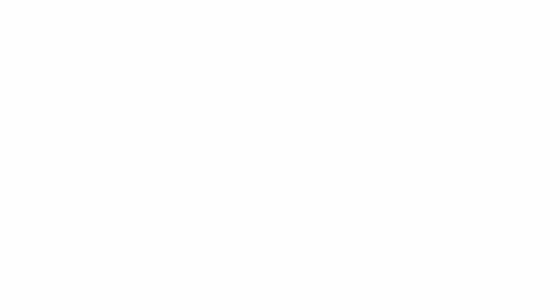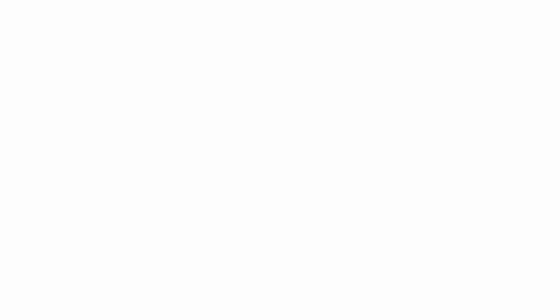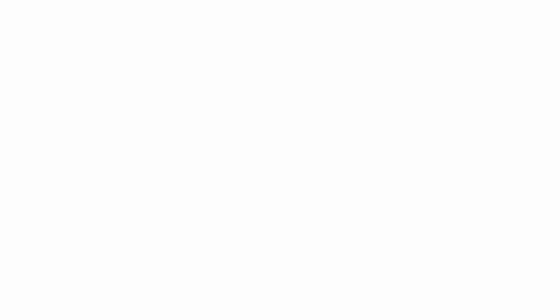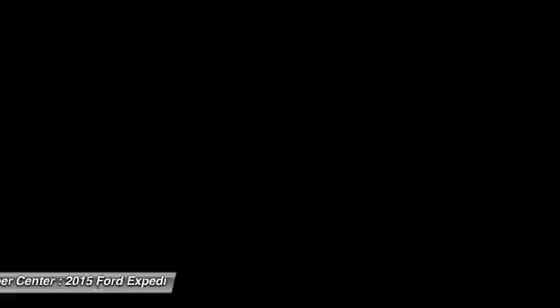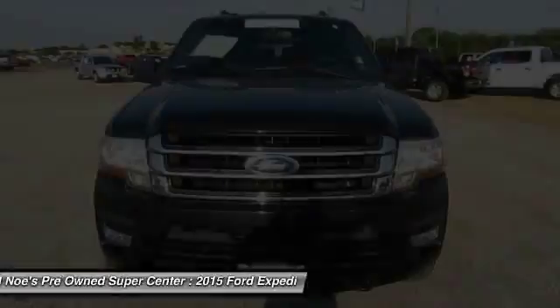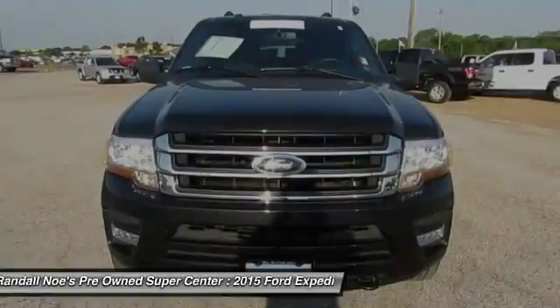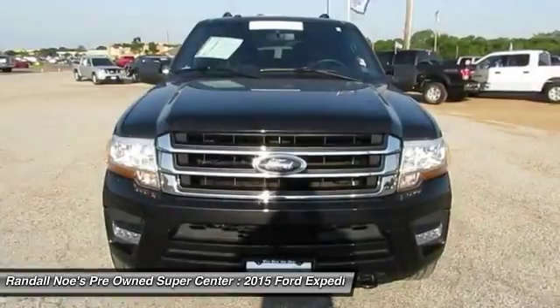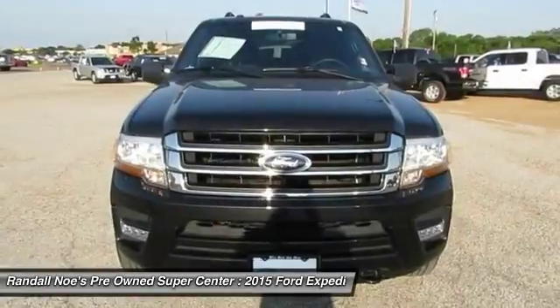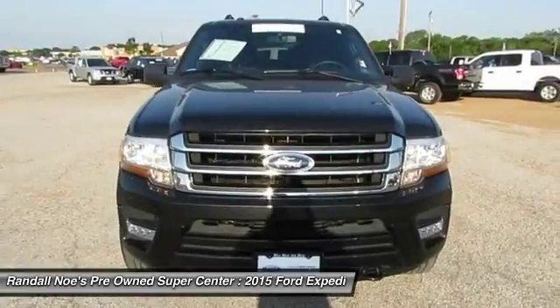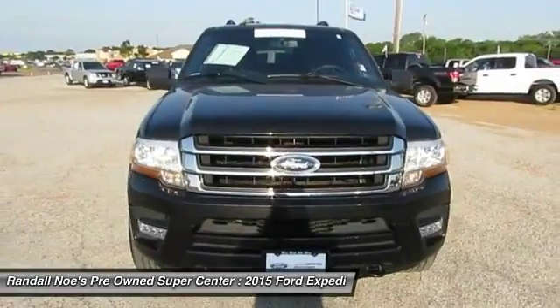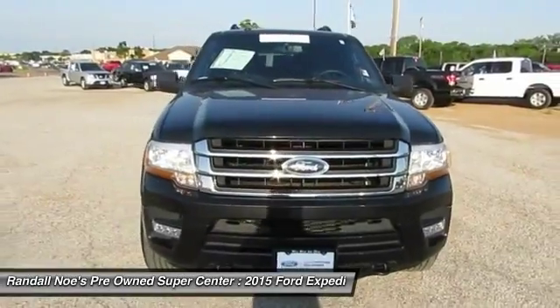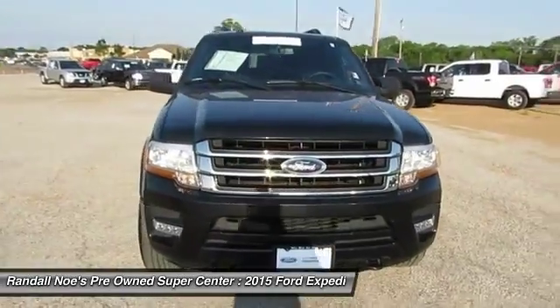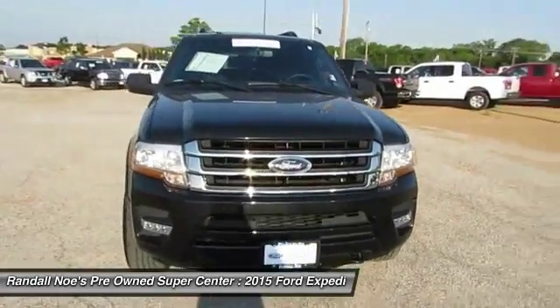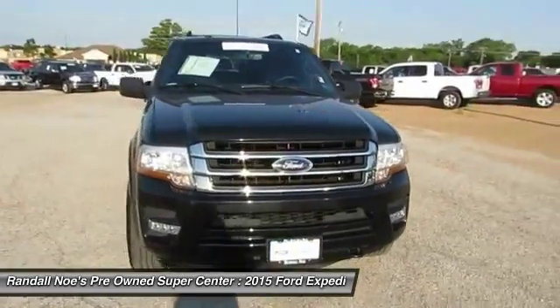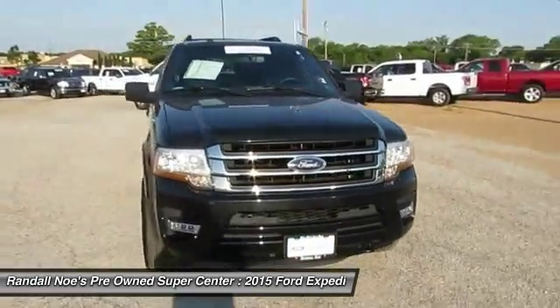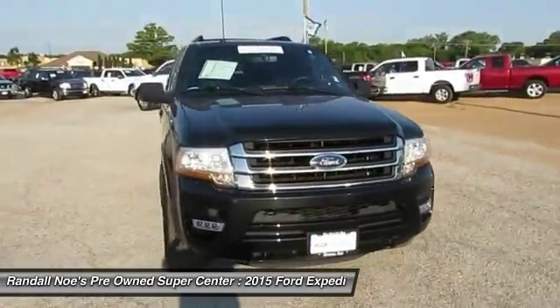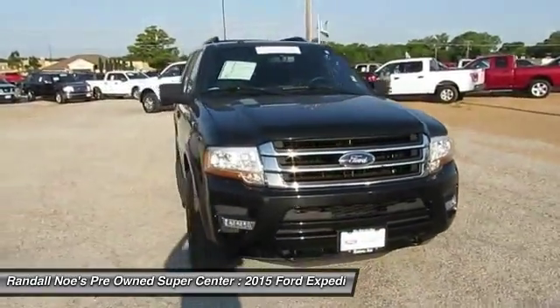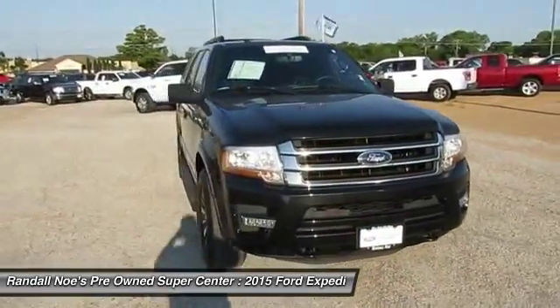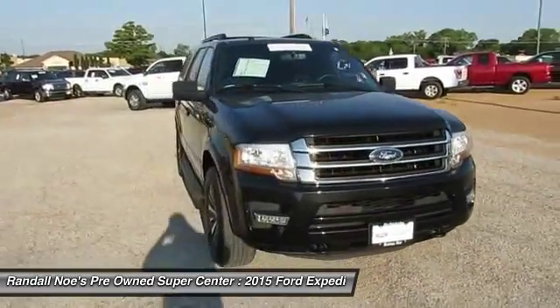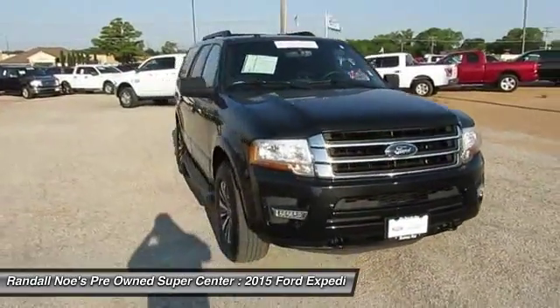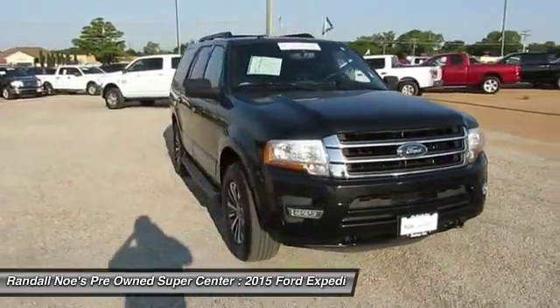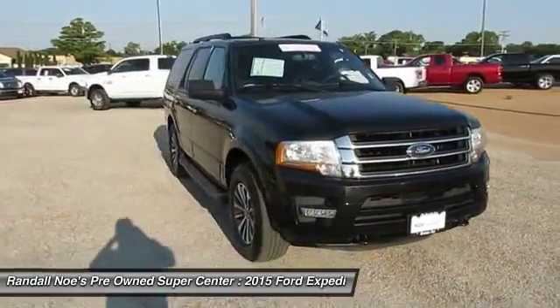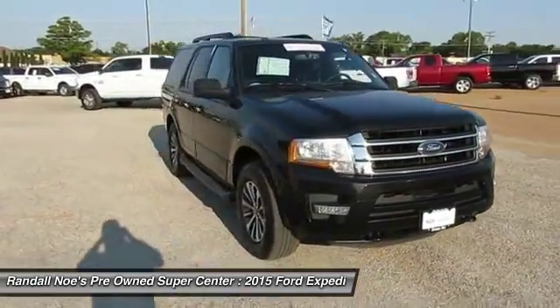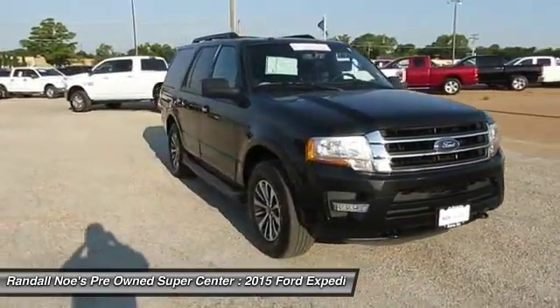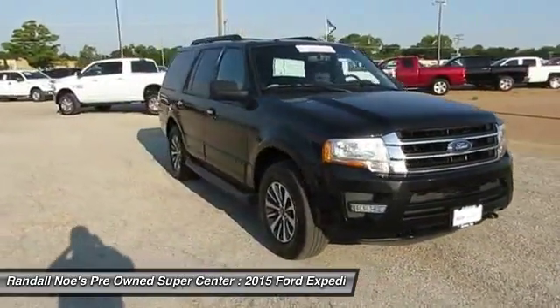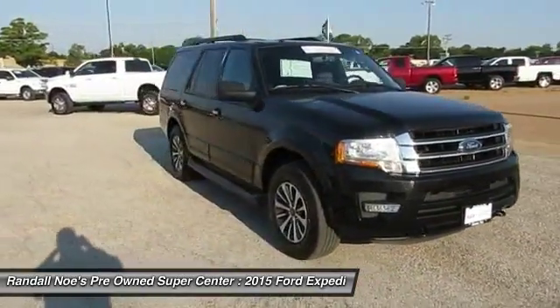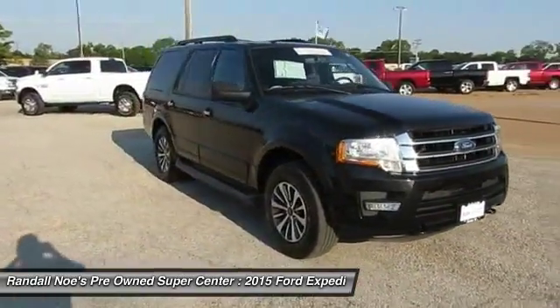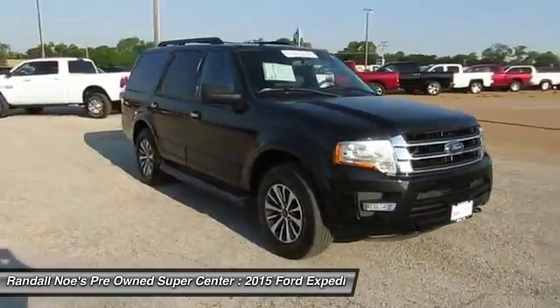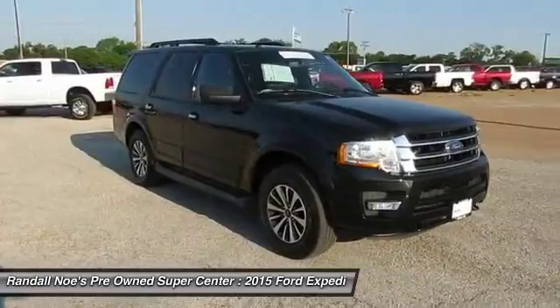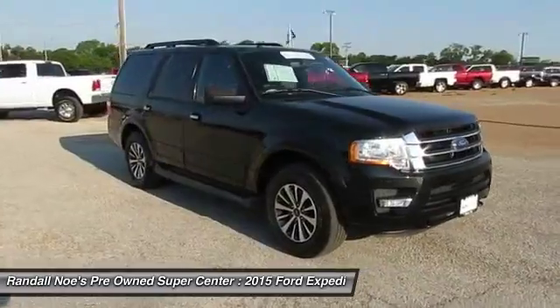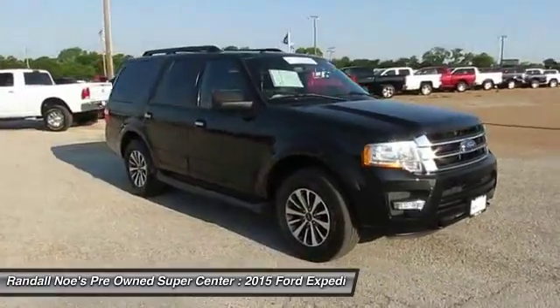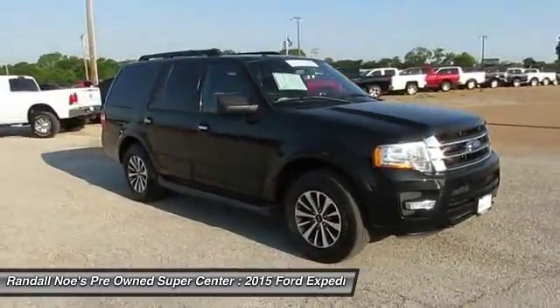The 2015 Expedition. Powerful, controlled, resourceful. Expedition.